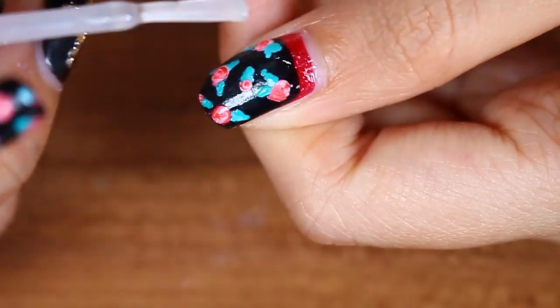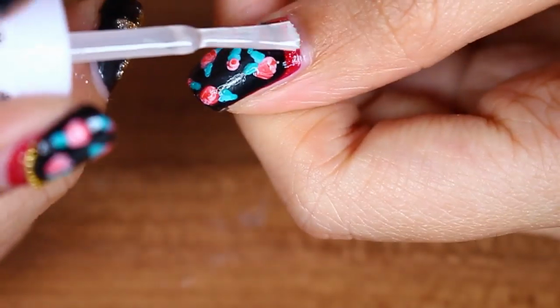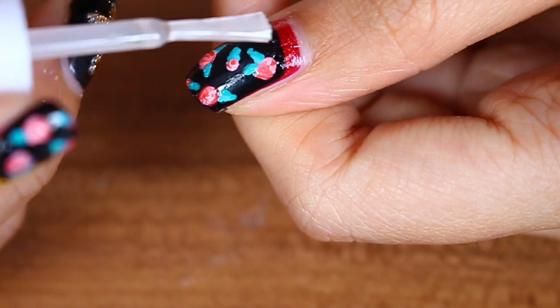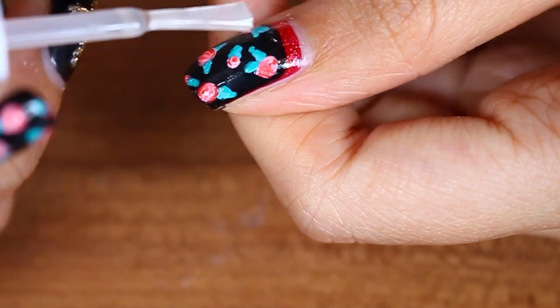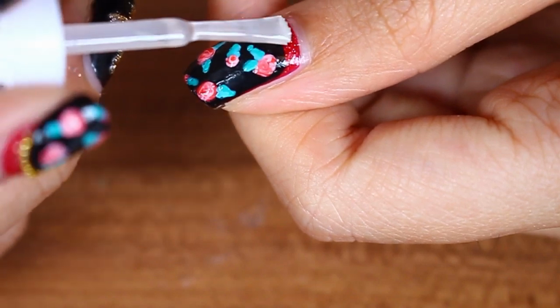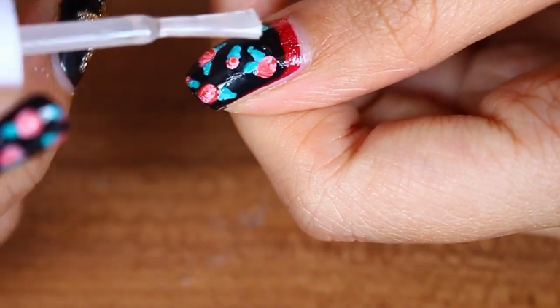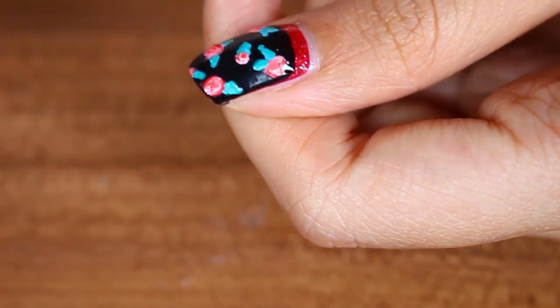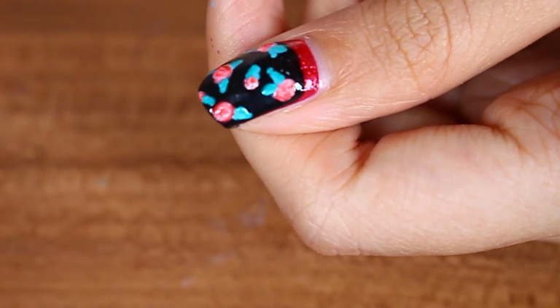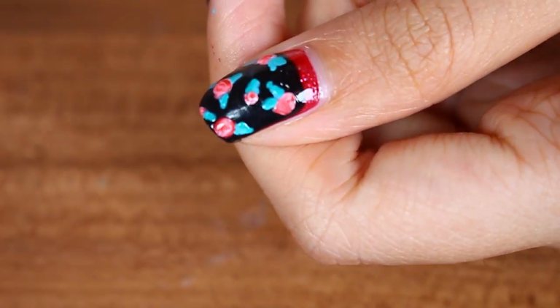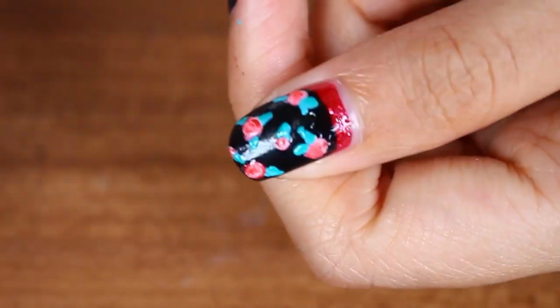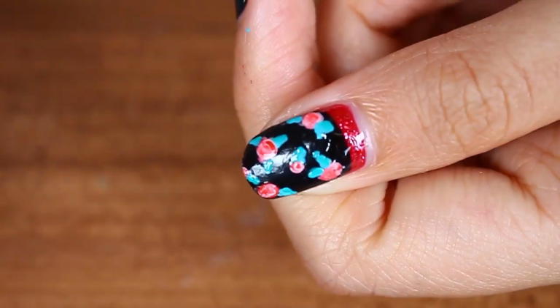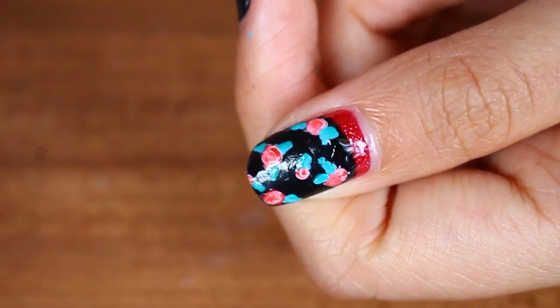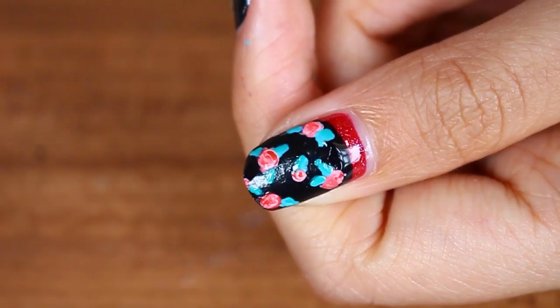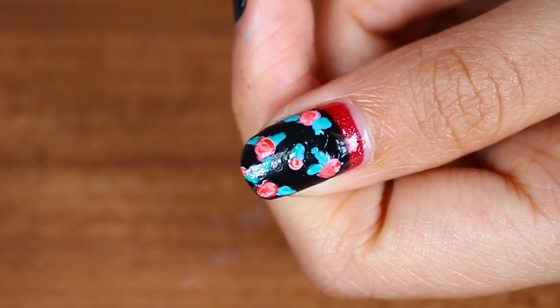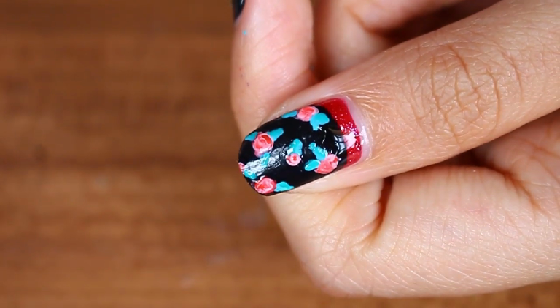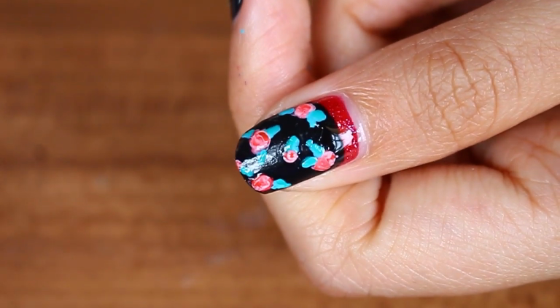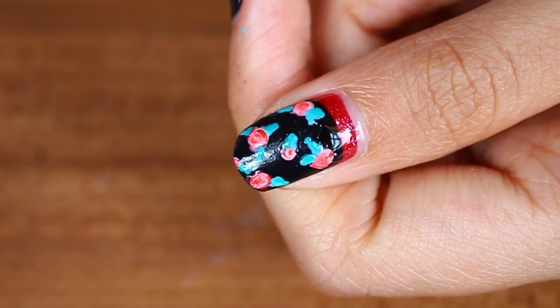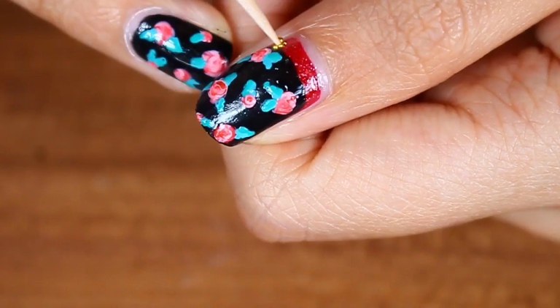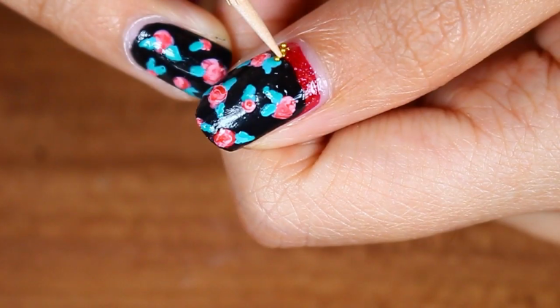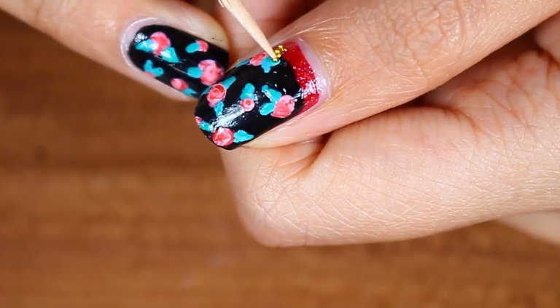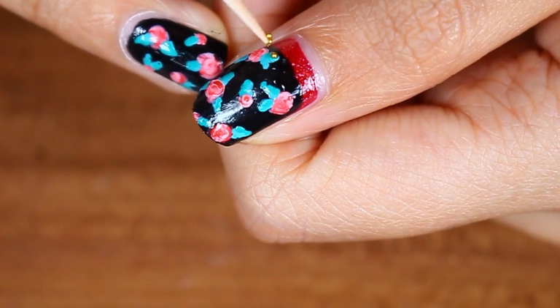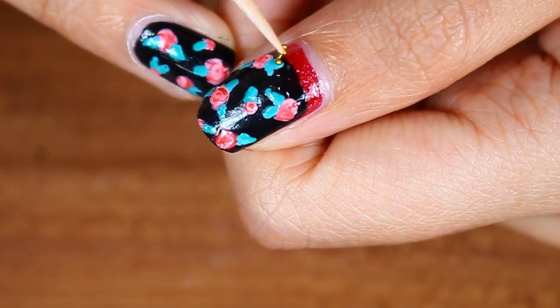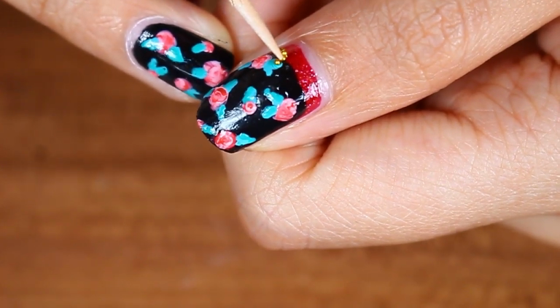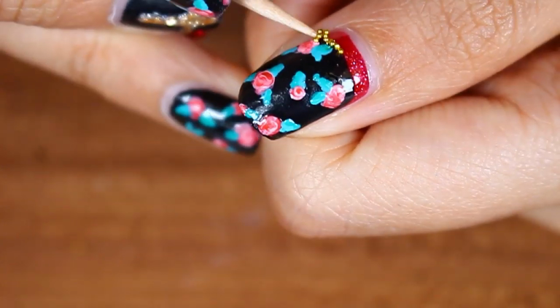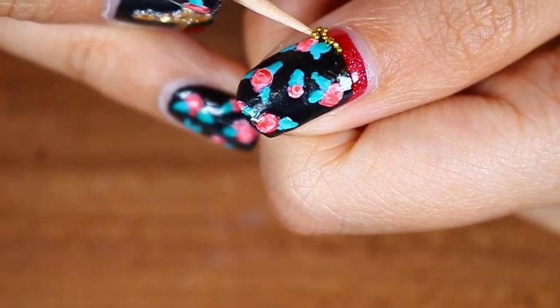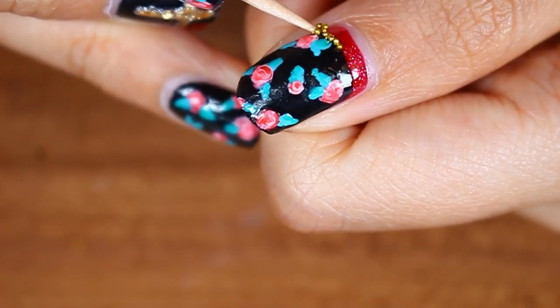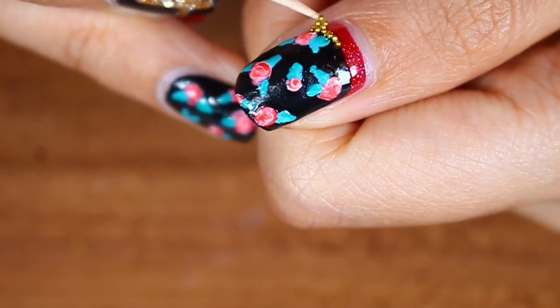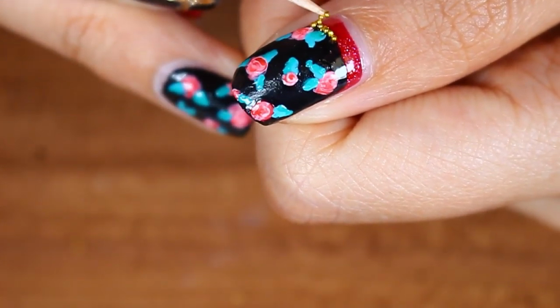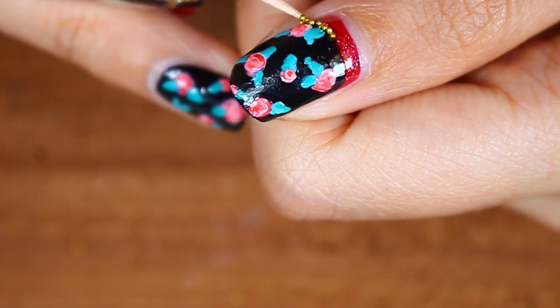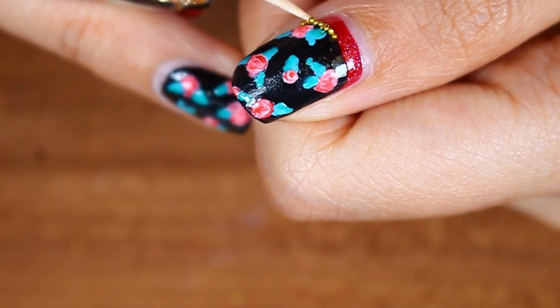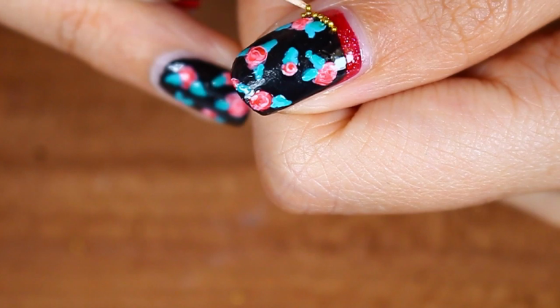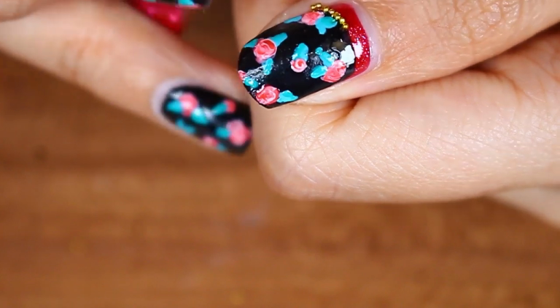Next, put a clear nail polish on the line of the Ruffian manicure and put some gold beads on it.